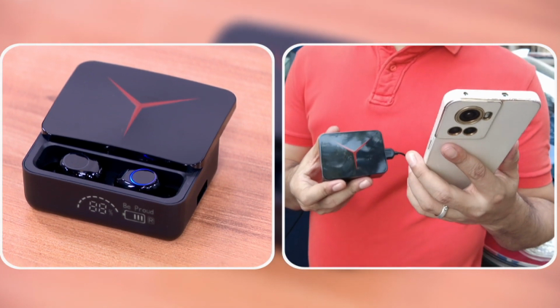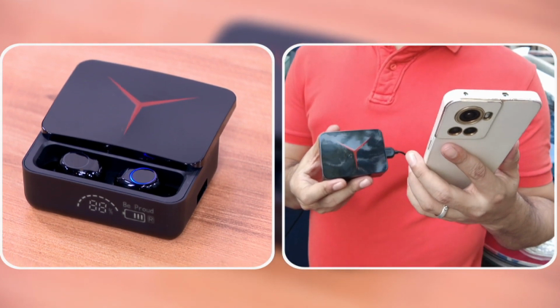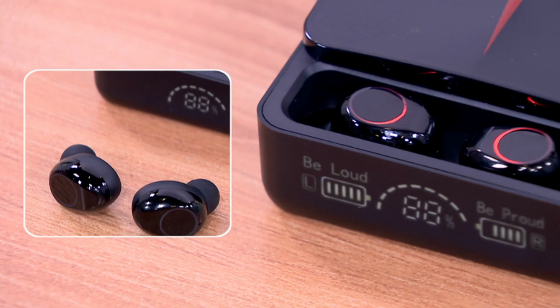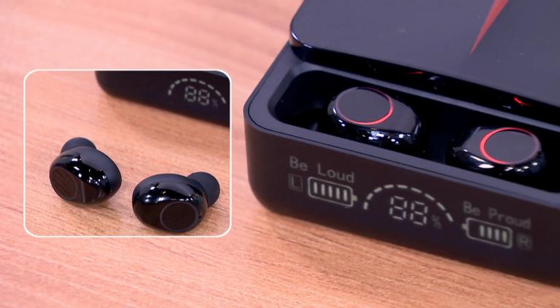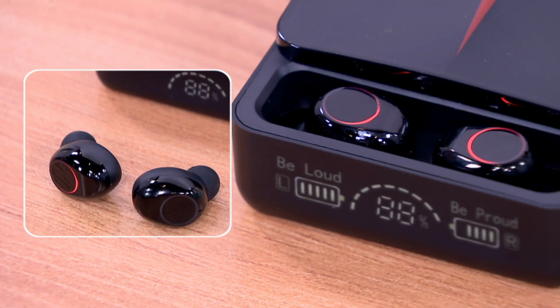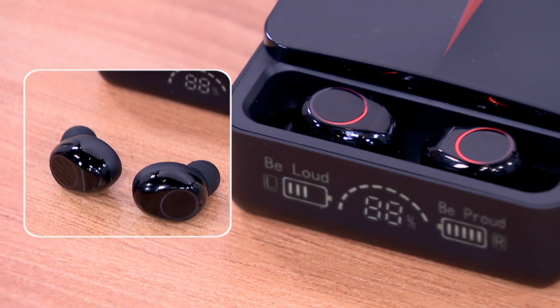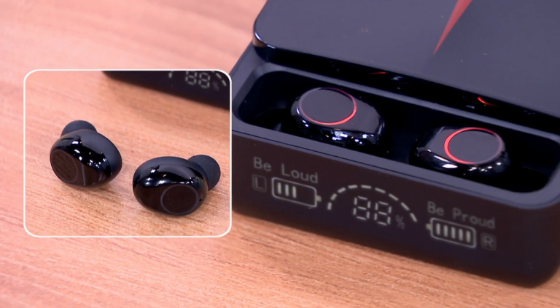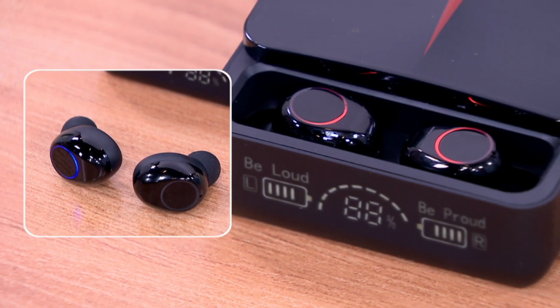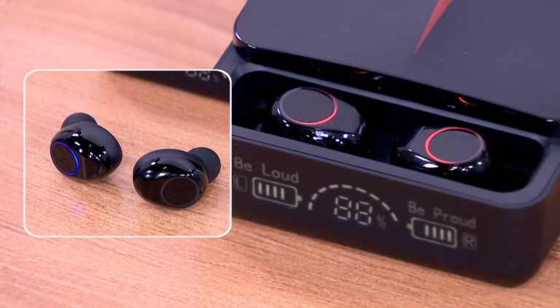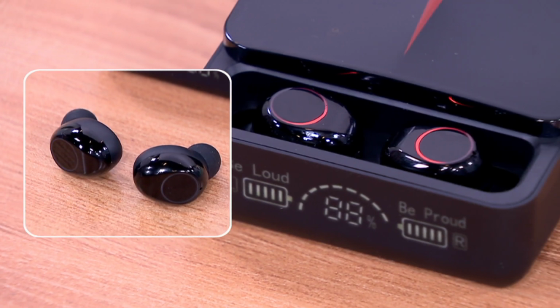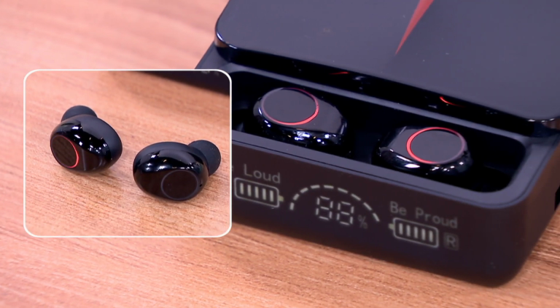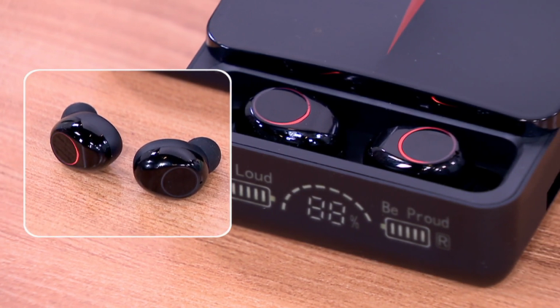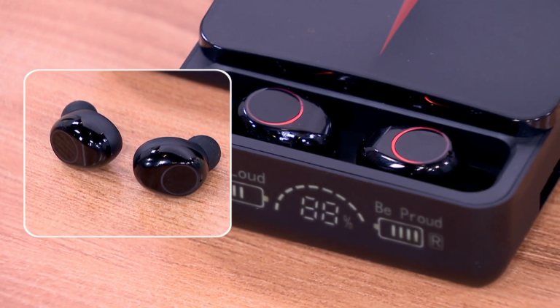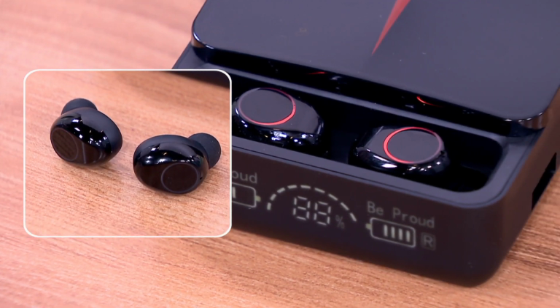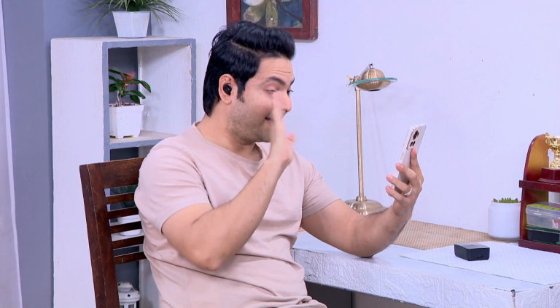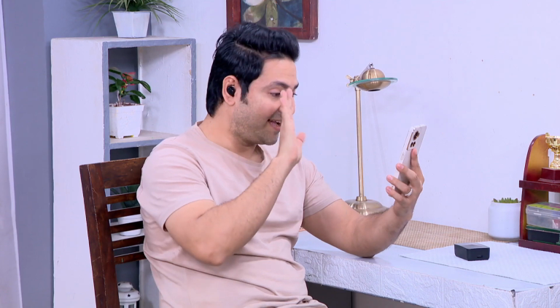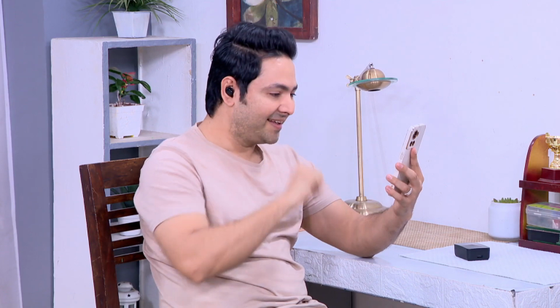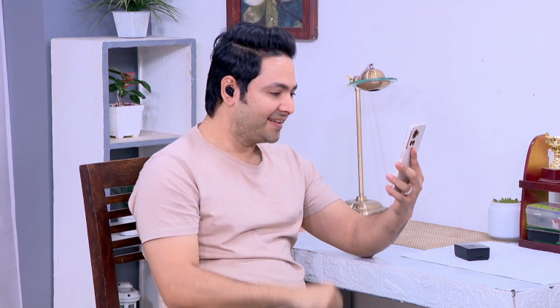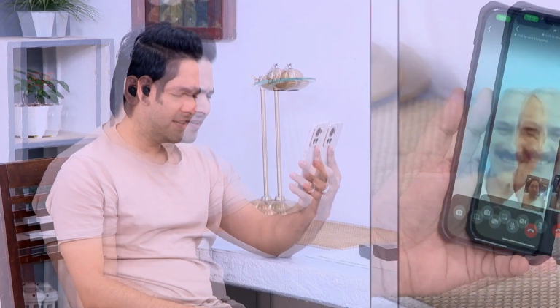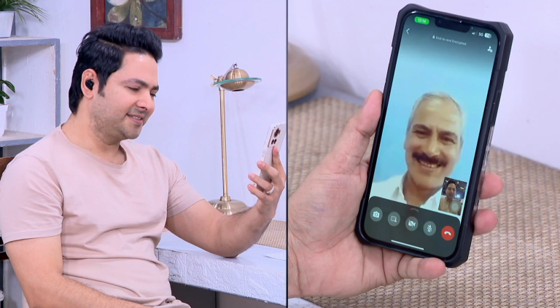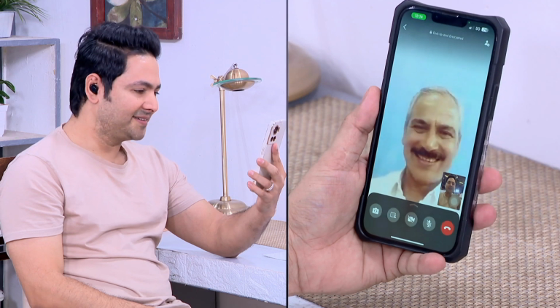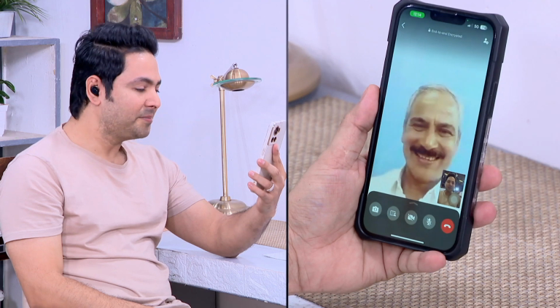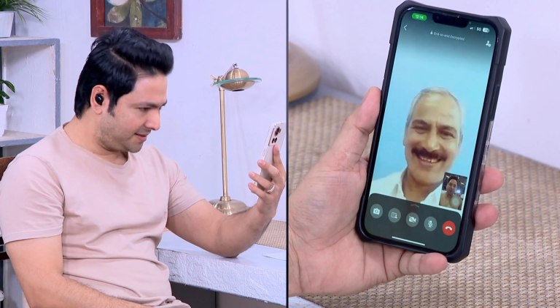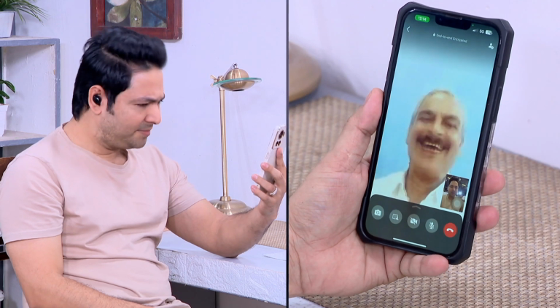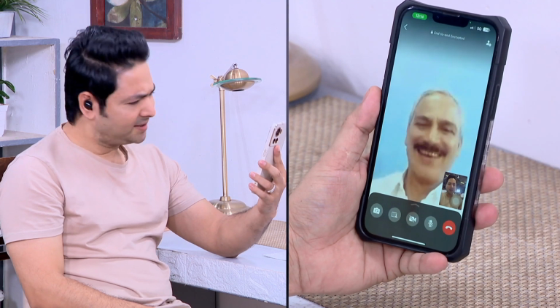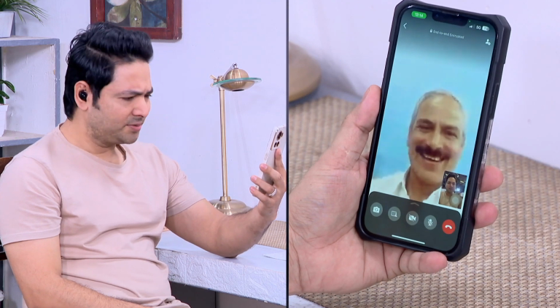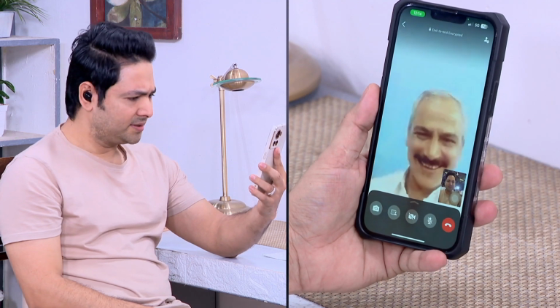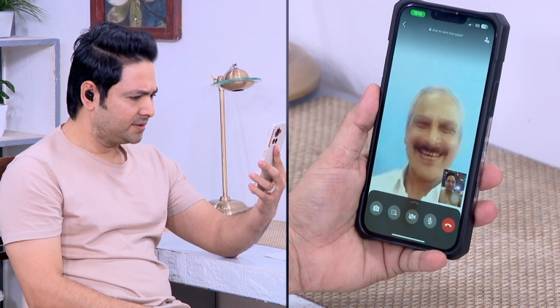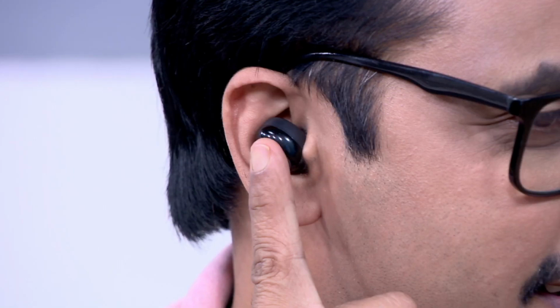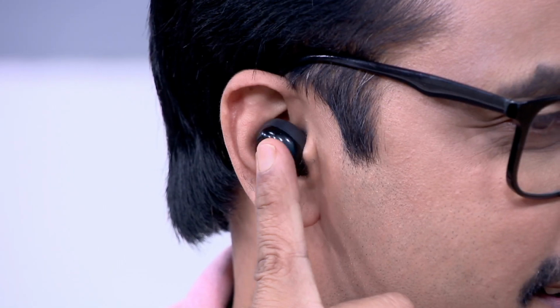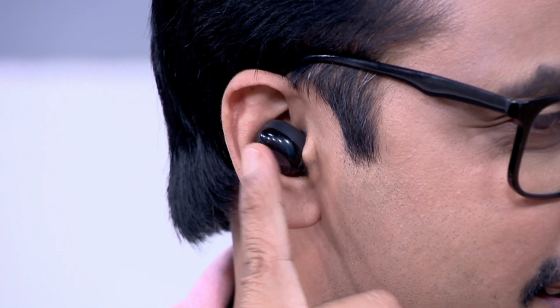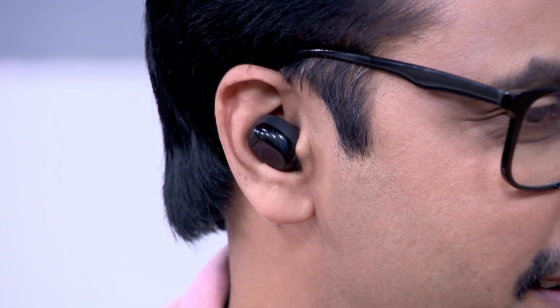If you want to talk about it, you can connect via Bluetooth. You can also get the charging percentage, and you can also enjoy audio clarity.